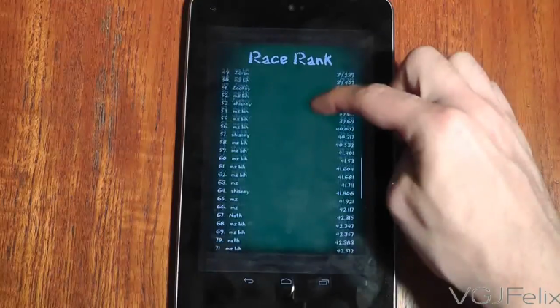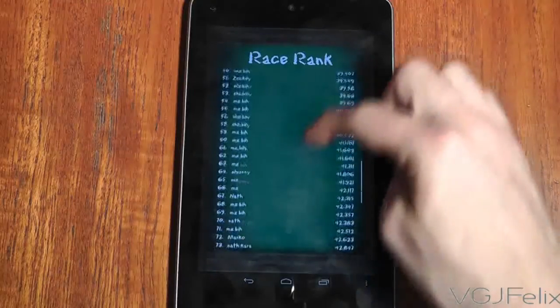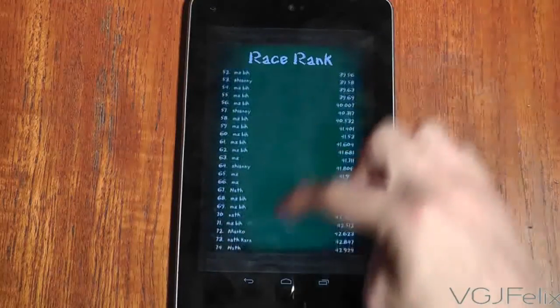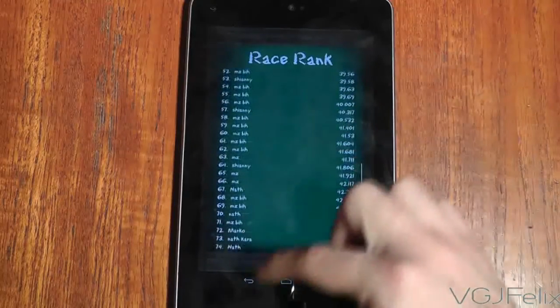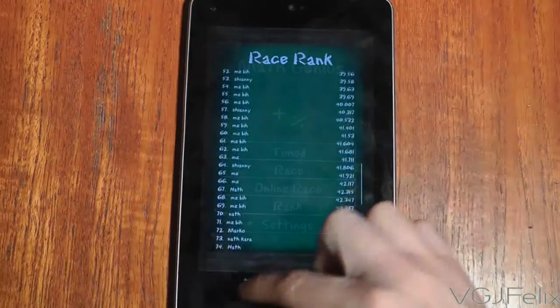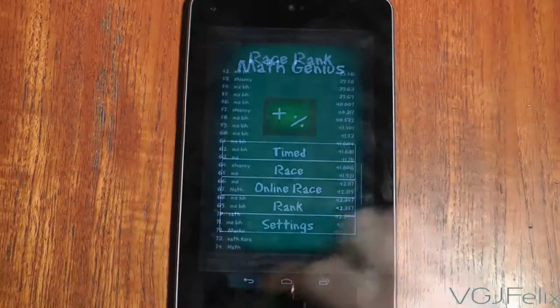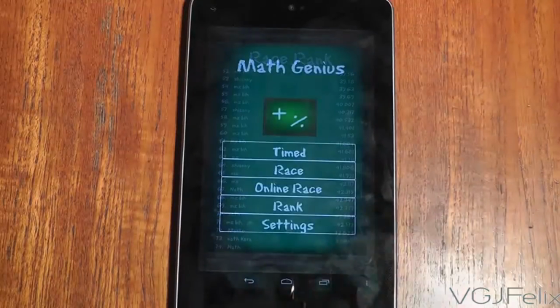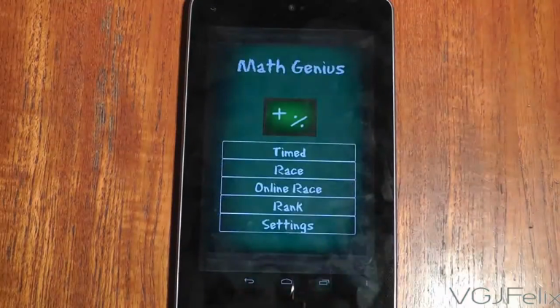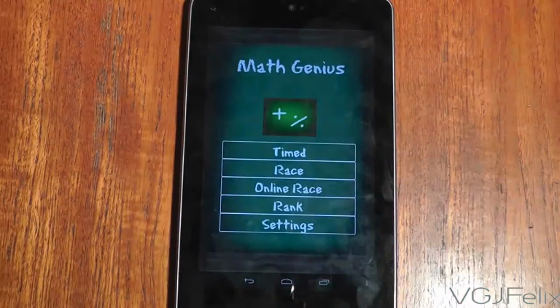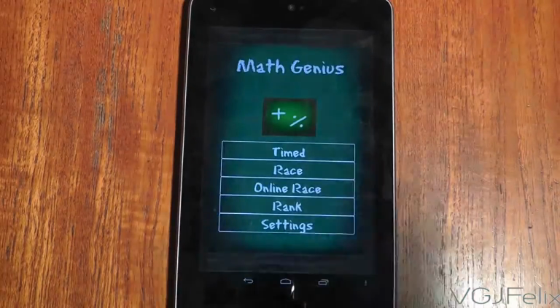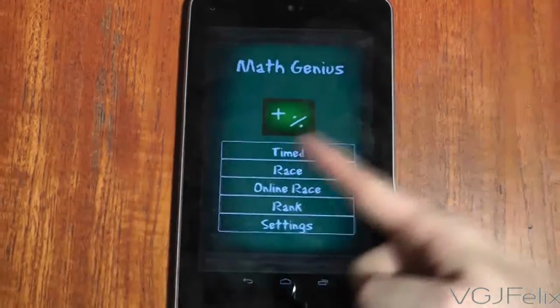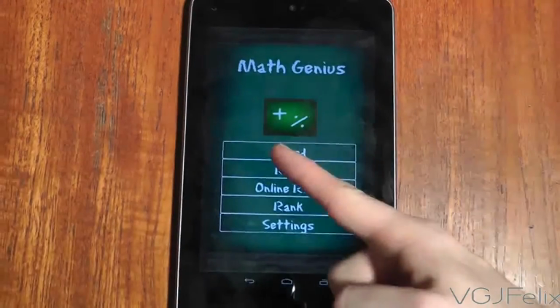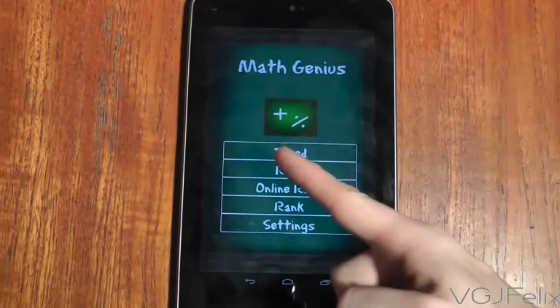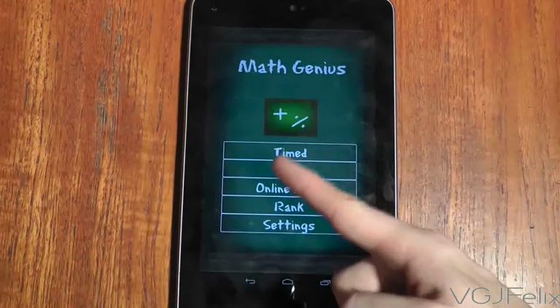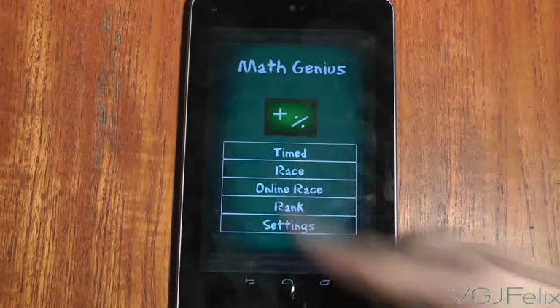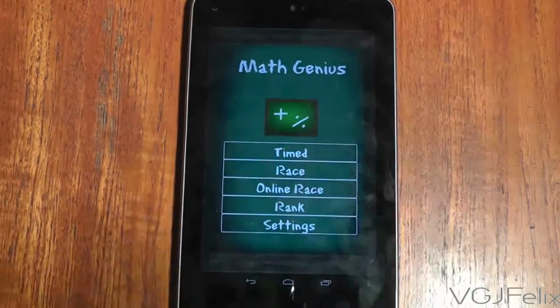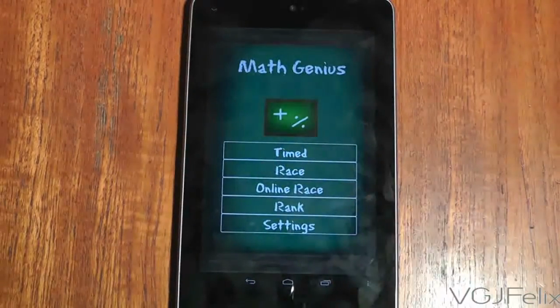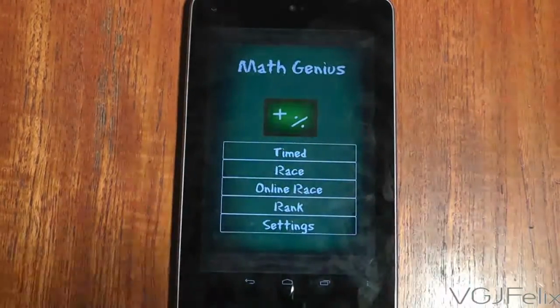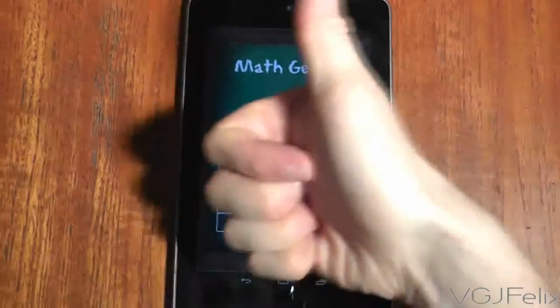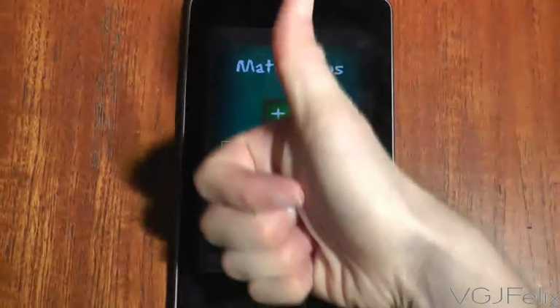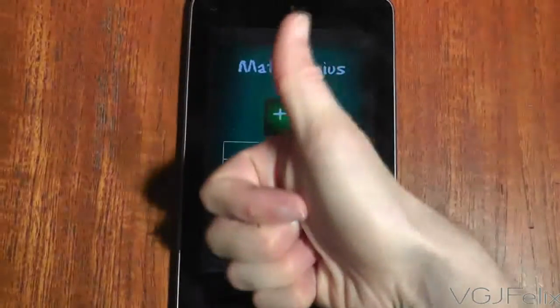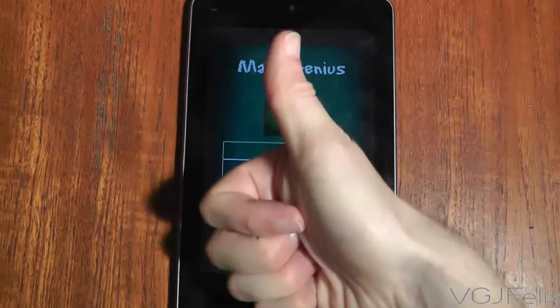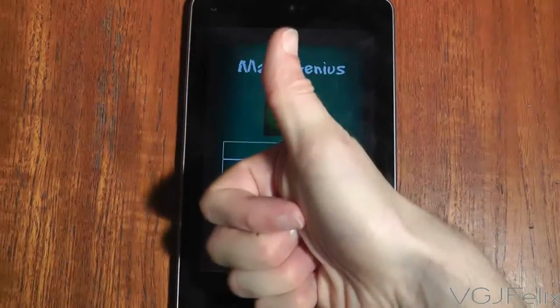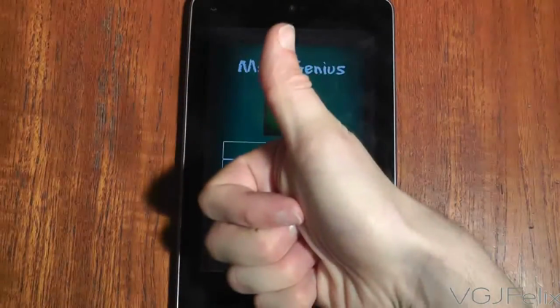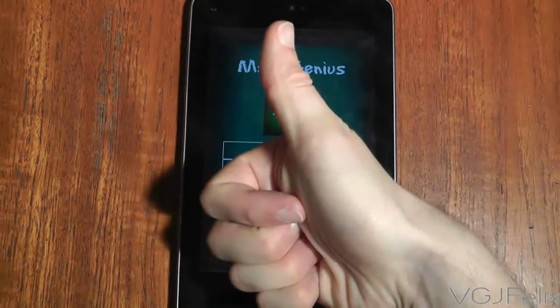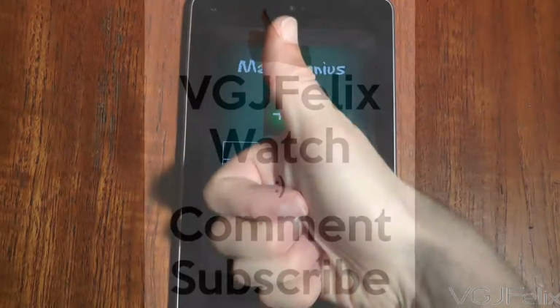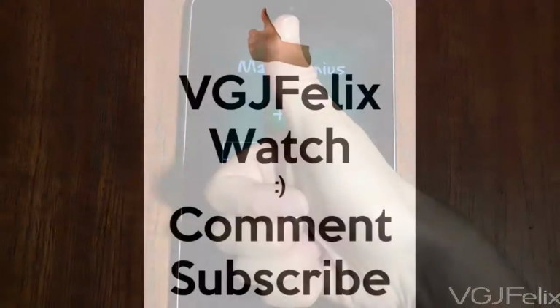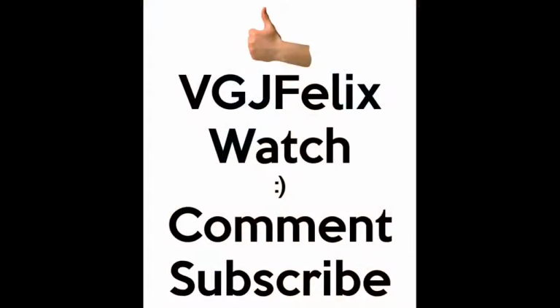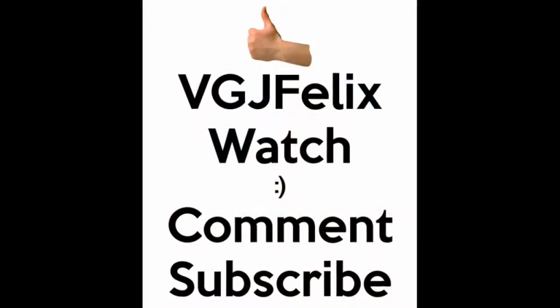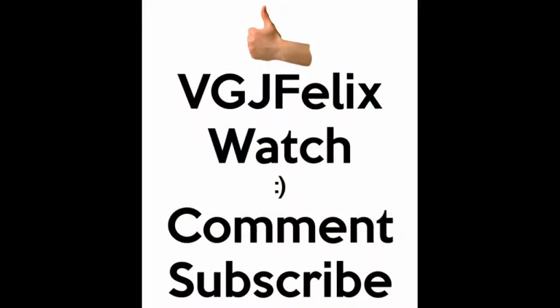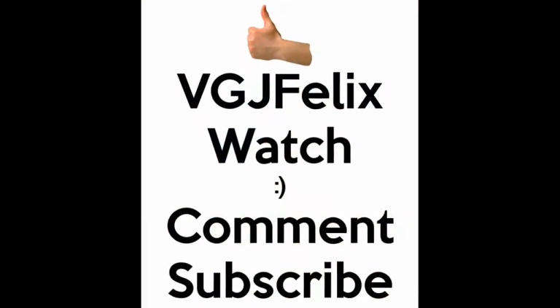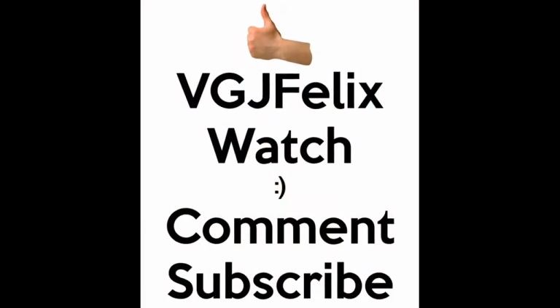Now, if anyone knows the answer to 17 x 17, please let me know. Thanks.